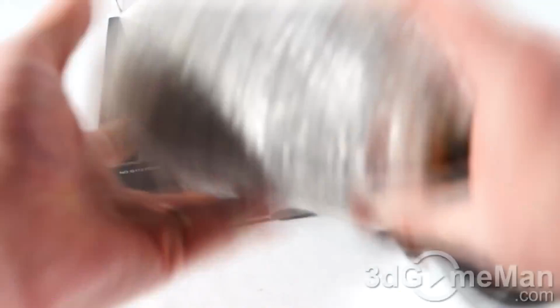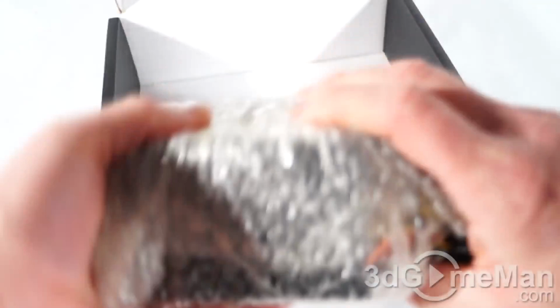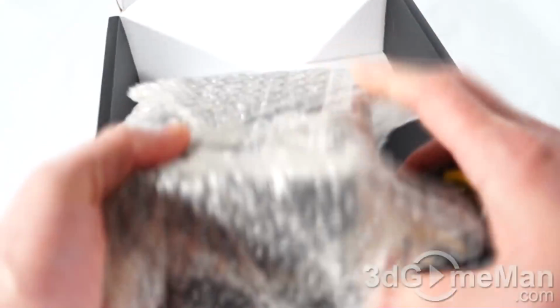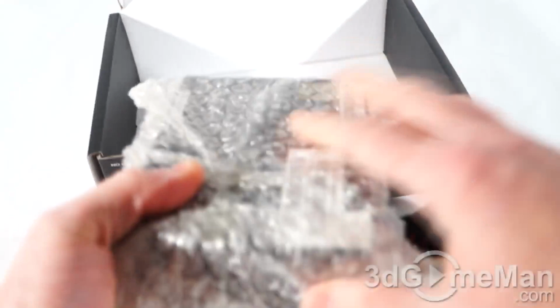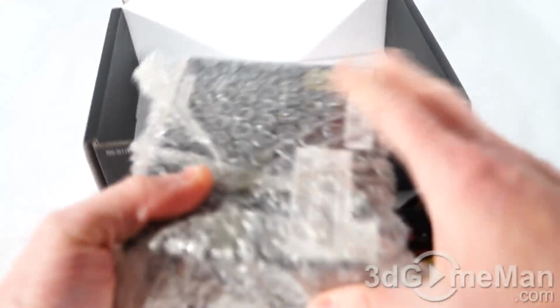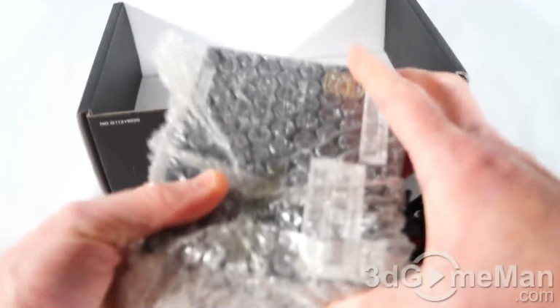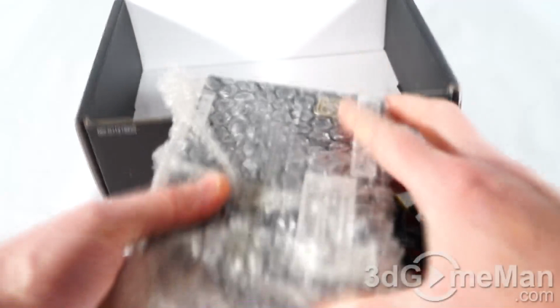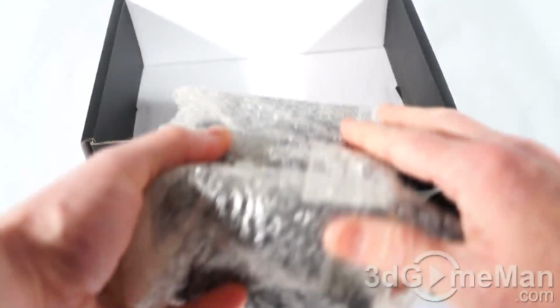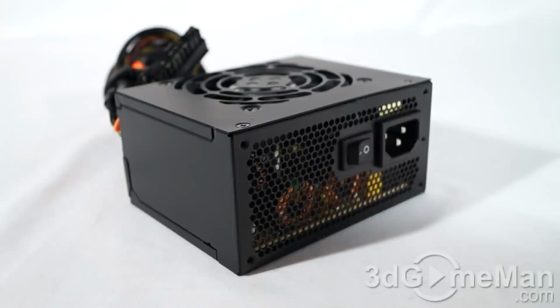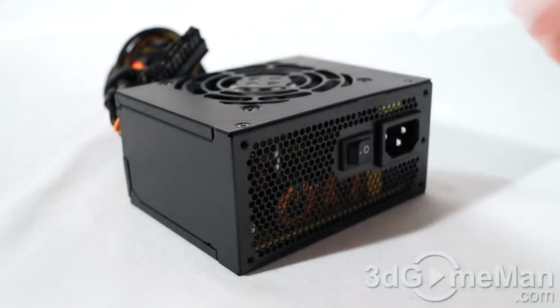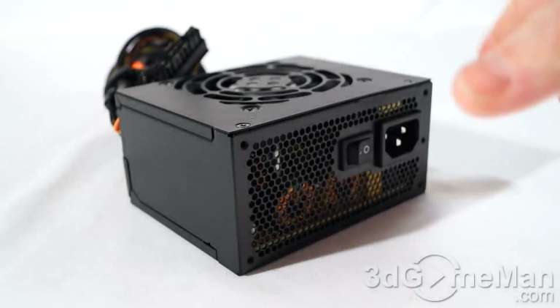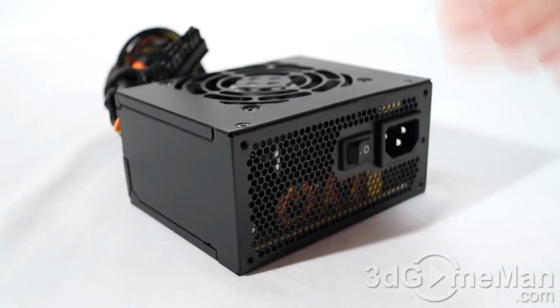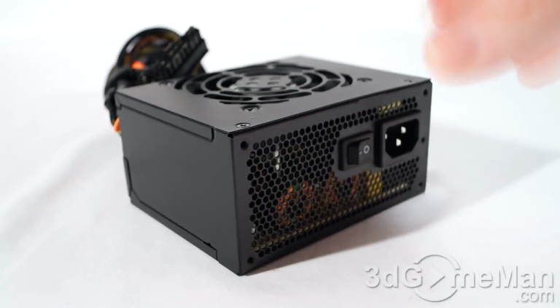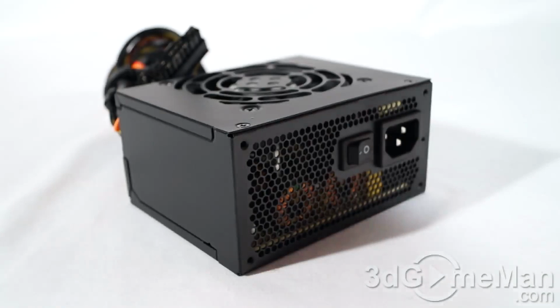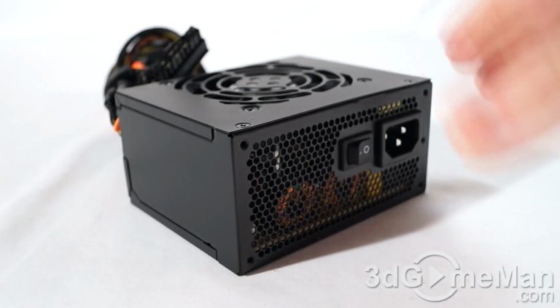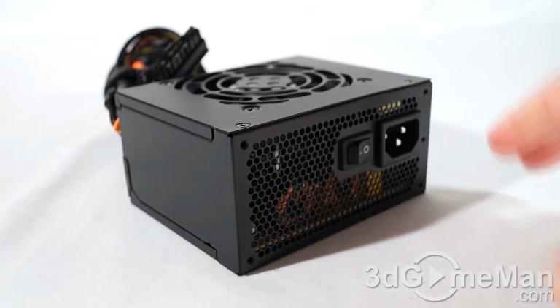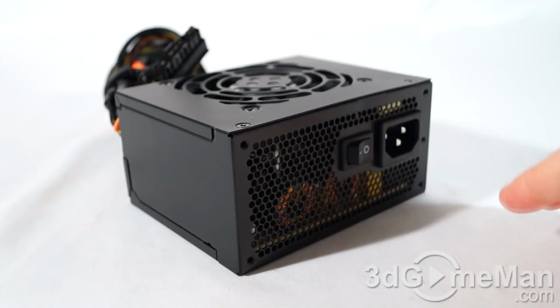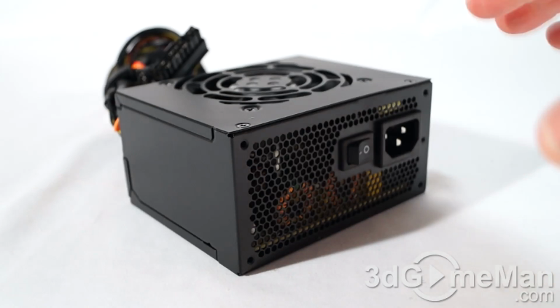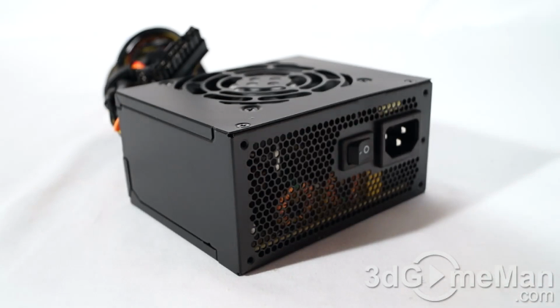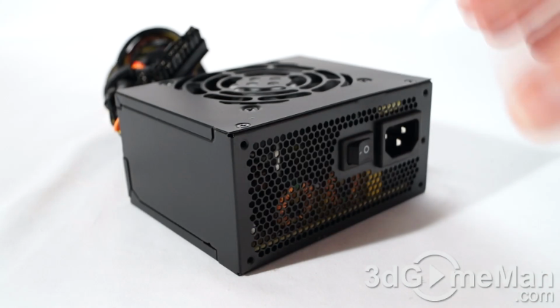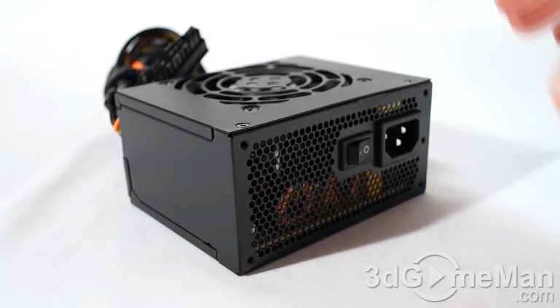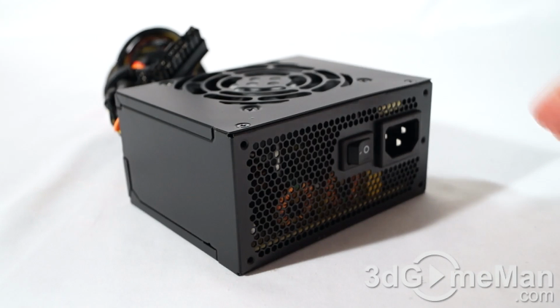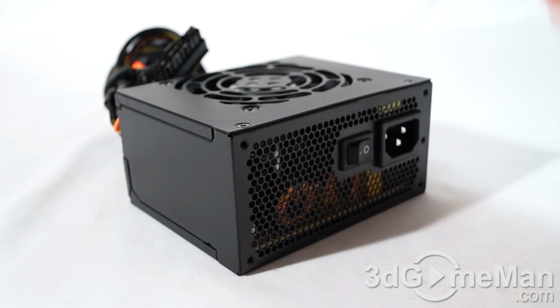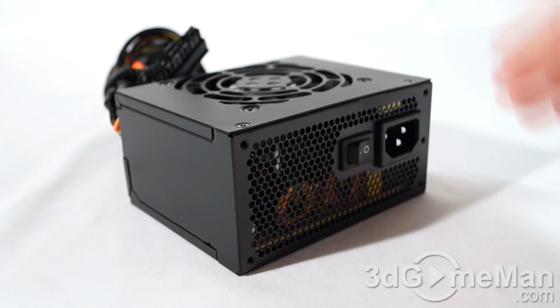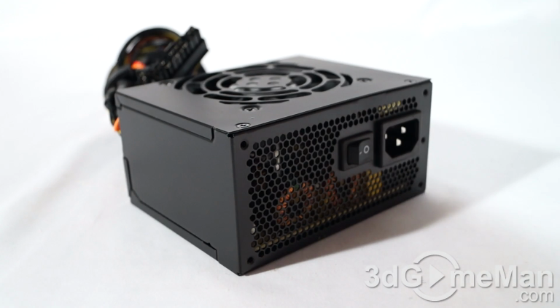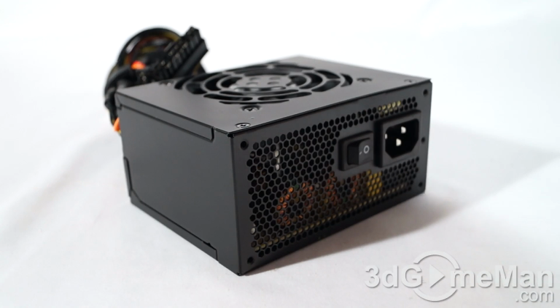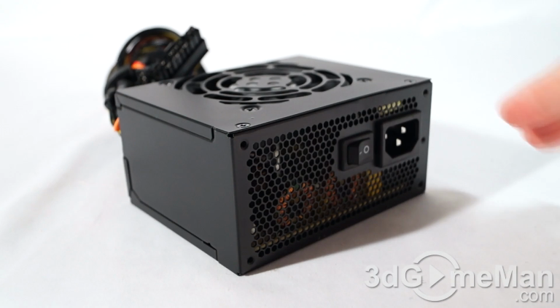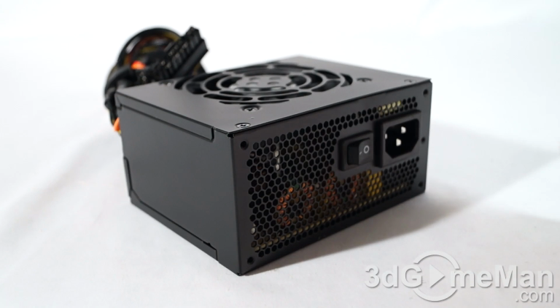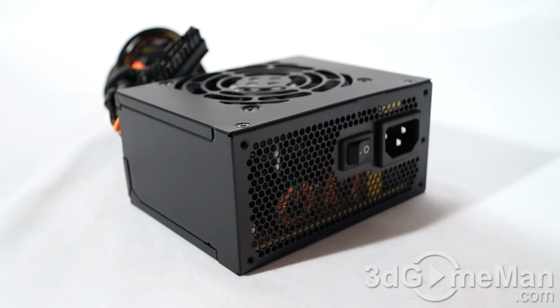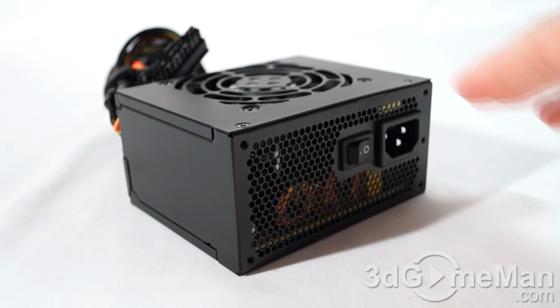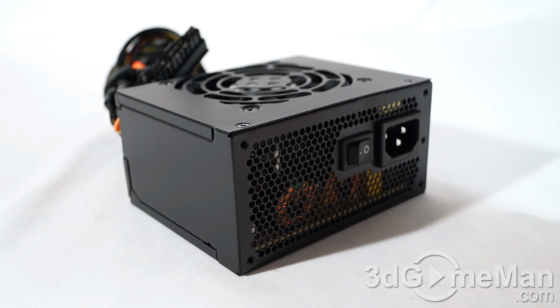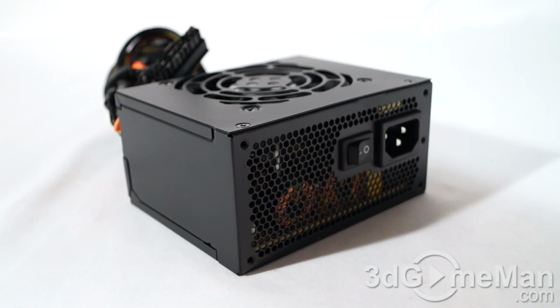Also included are four regular black screws, four black thumb screws, and the power supply comes in a bubble wrap bag. Now this model is 300 watts, but how is that determined?